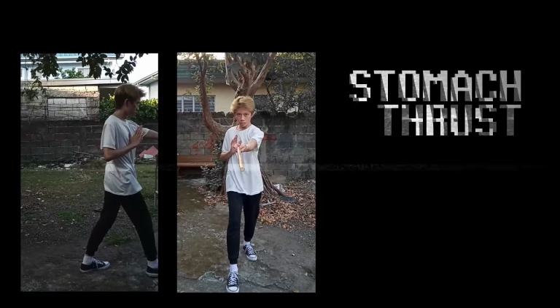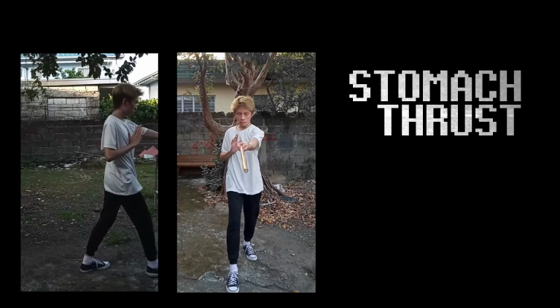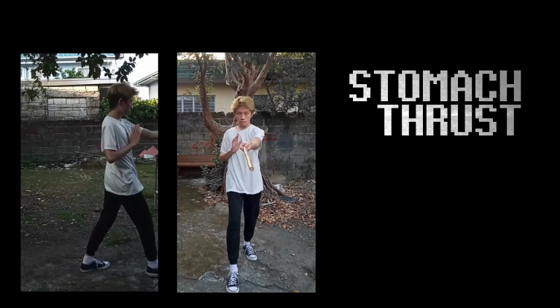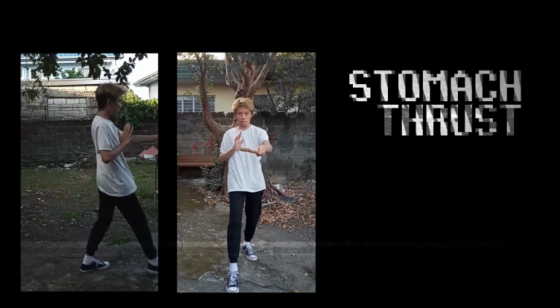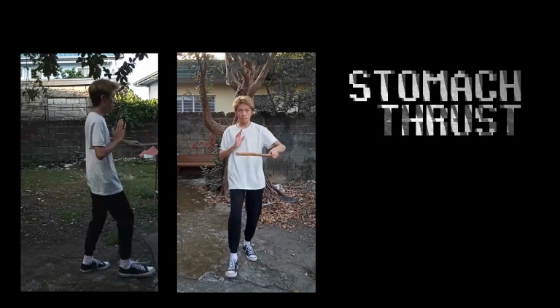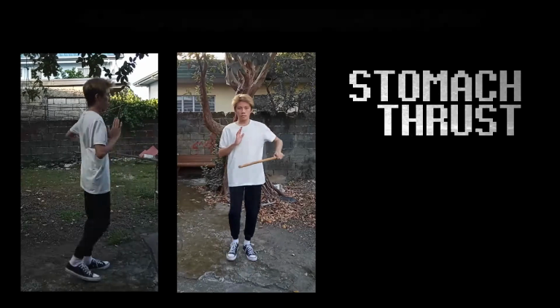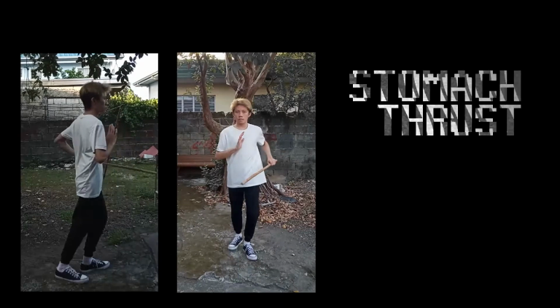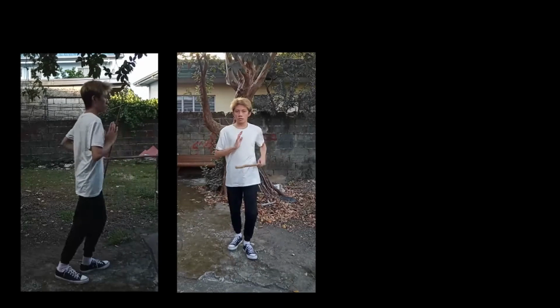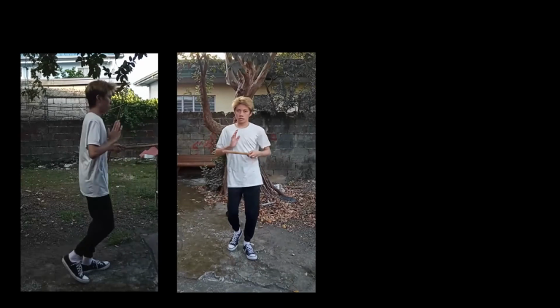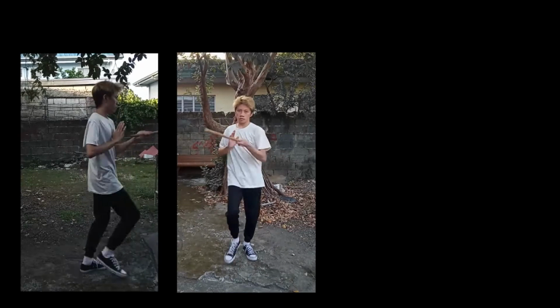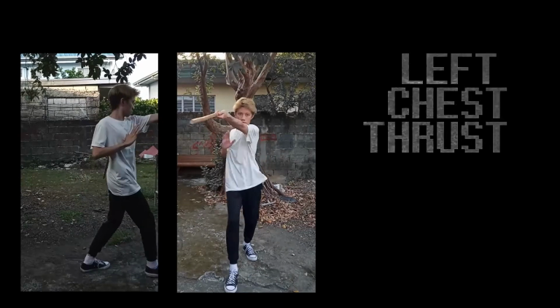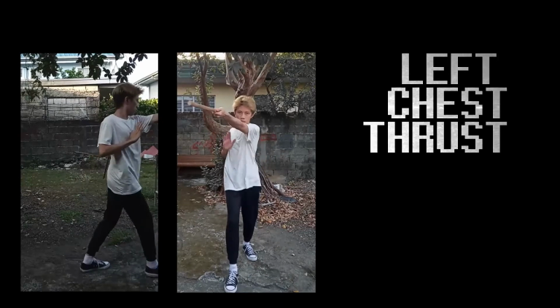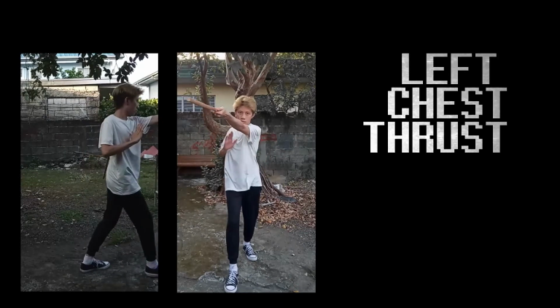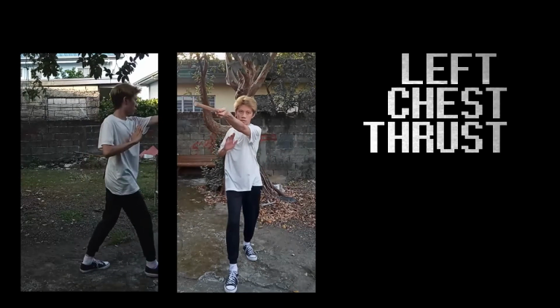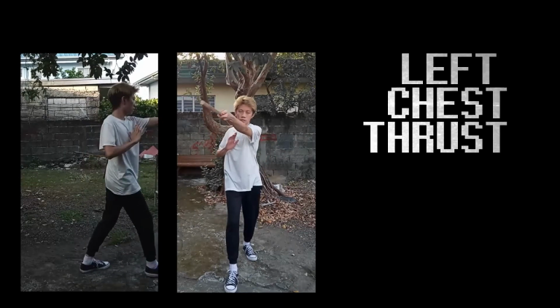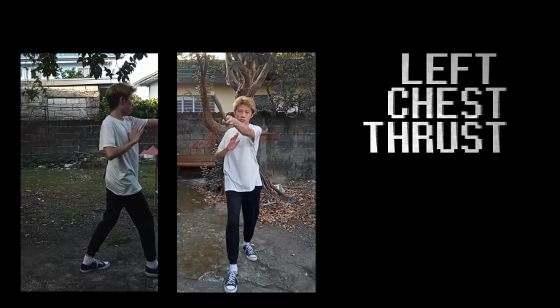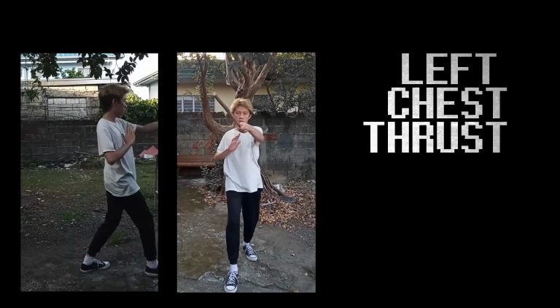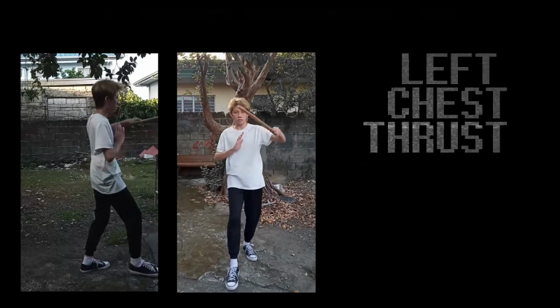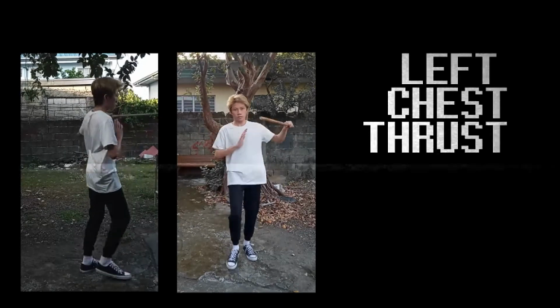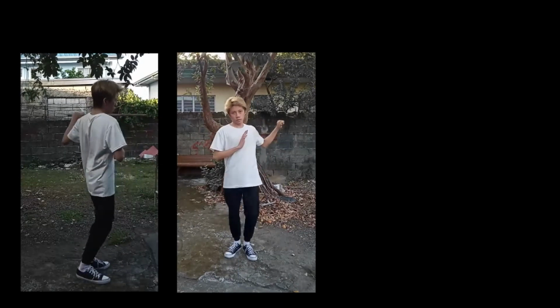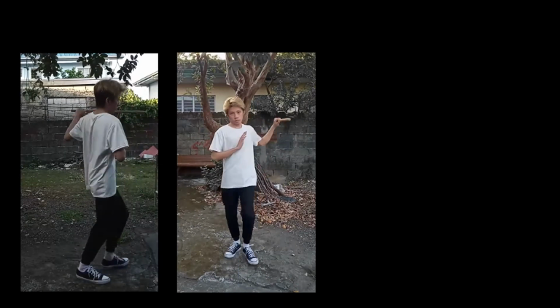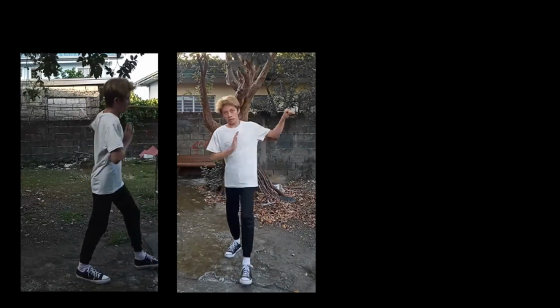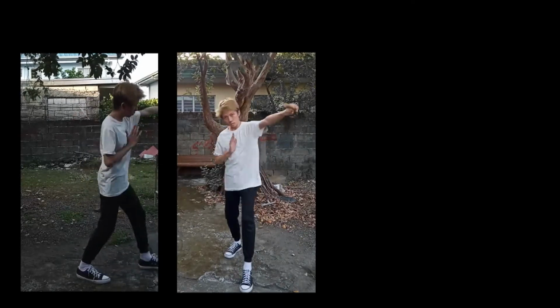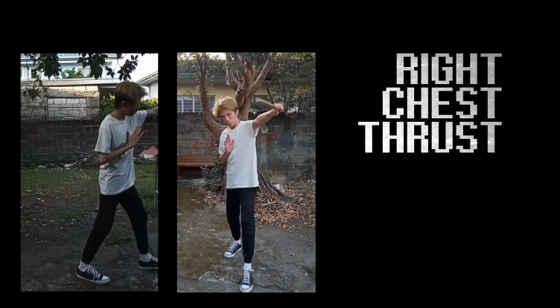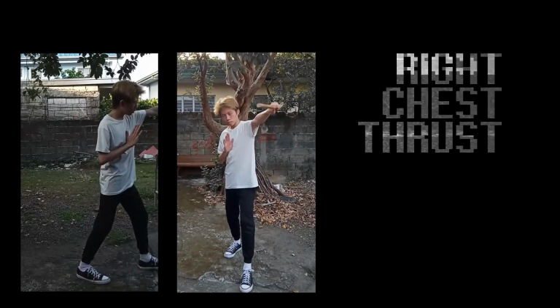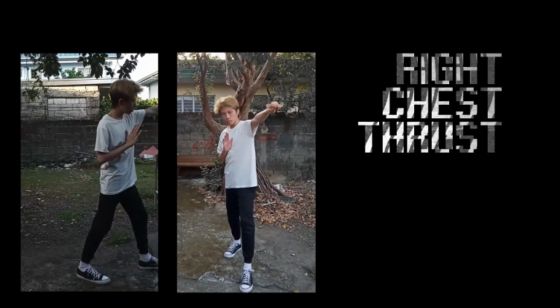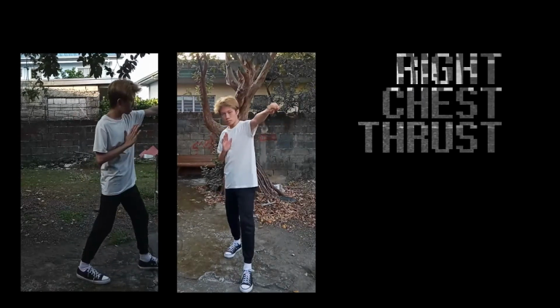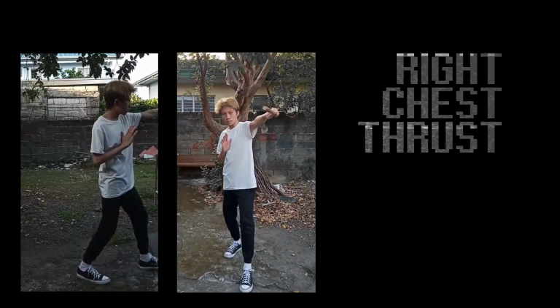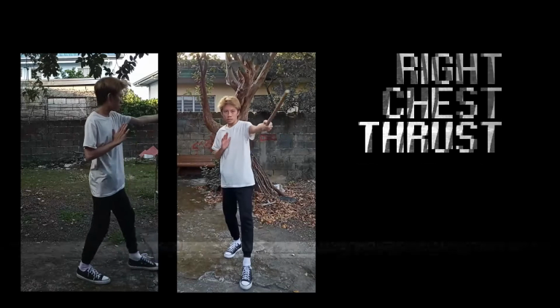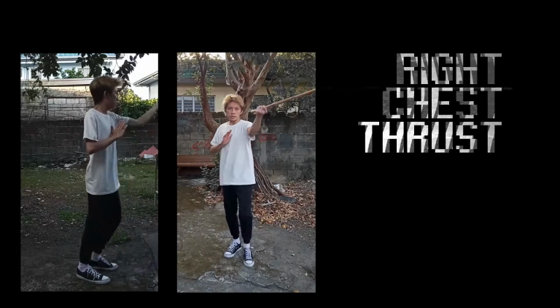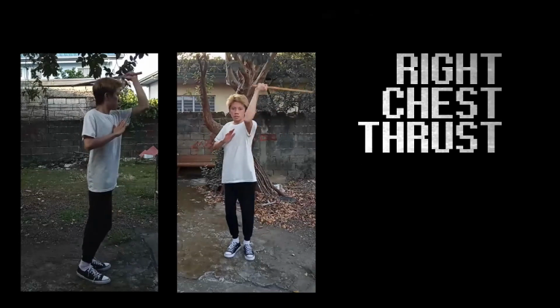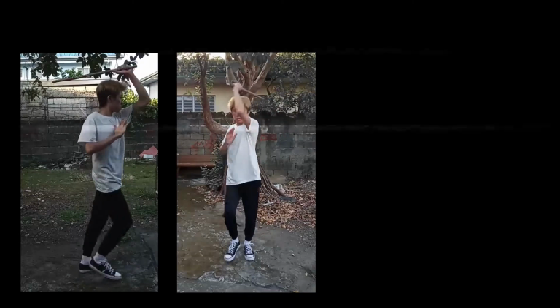Thrust towards the stomach, right foot front. Then thrust toward left chest, right foot front again. Then right chest, left foot front.